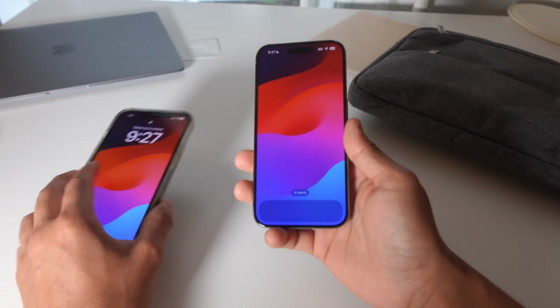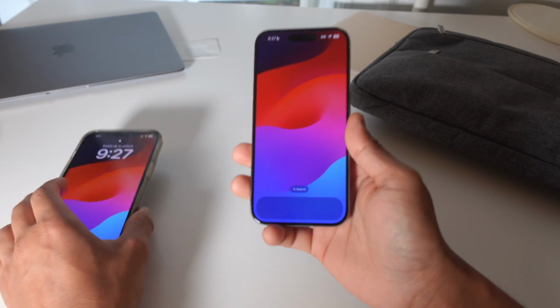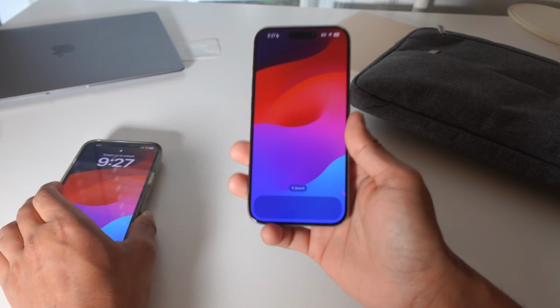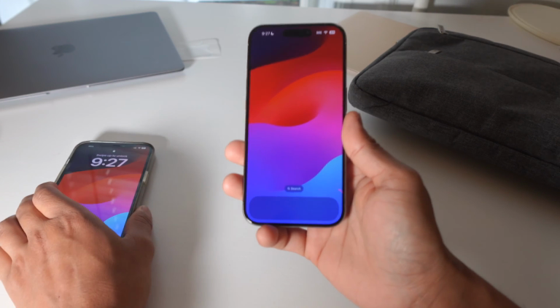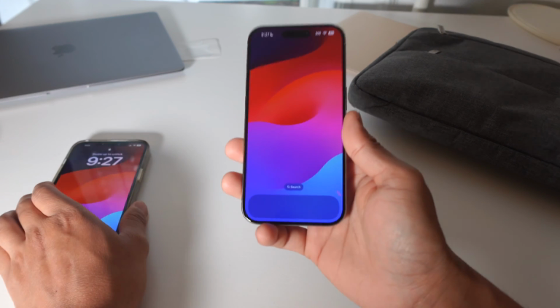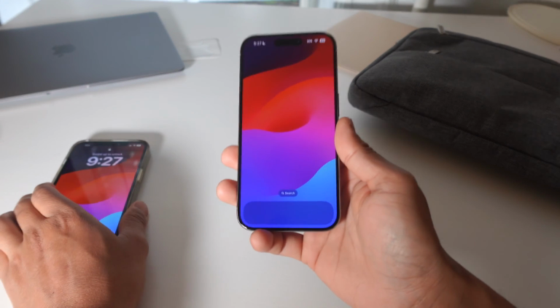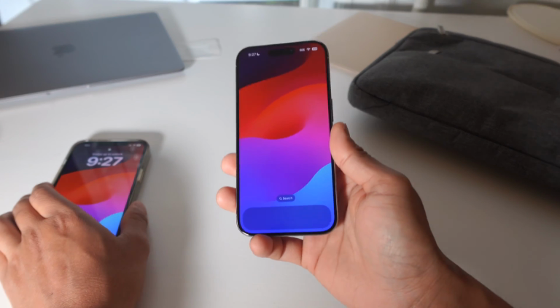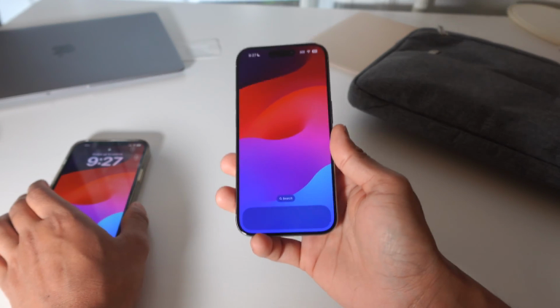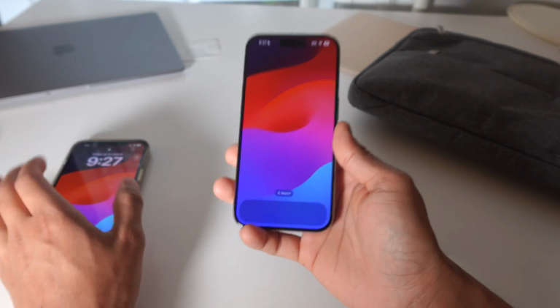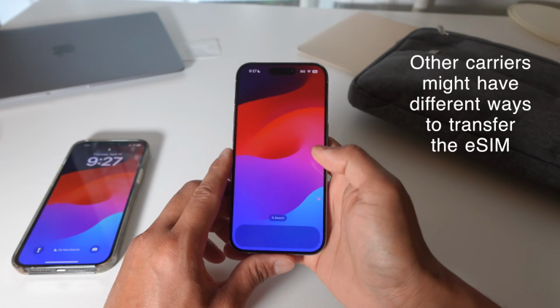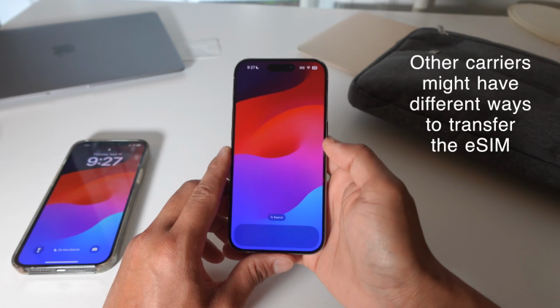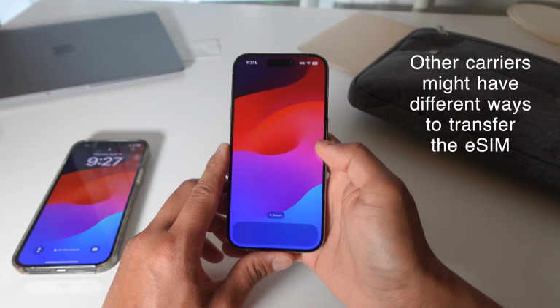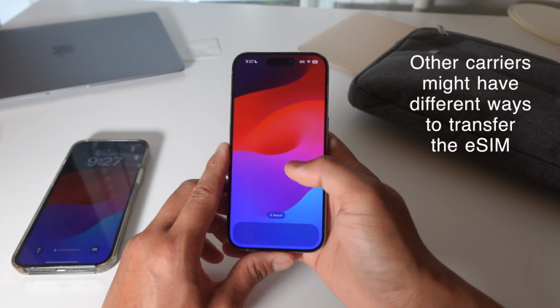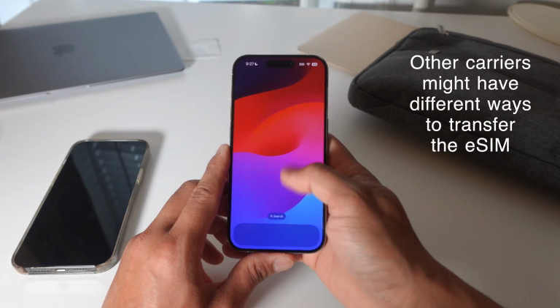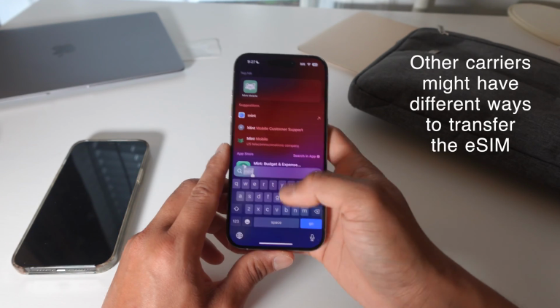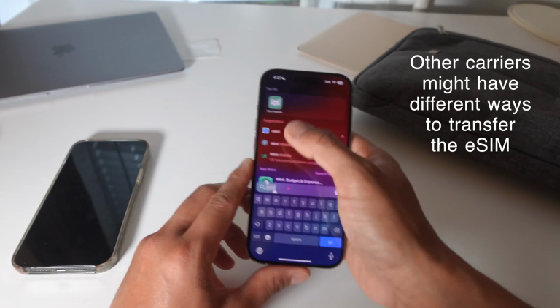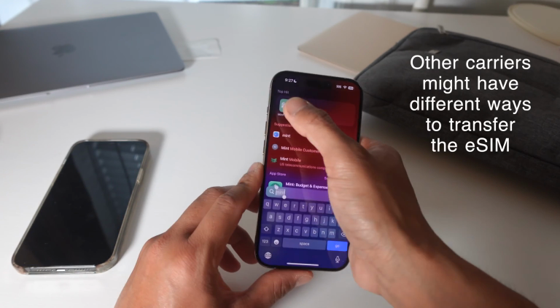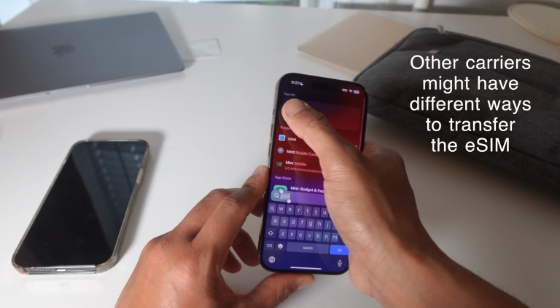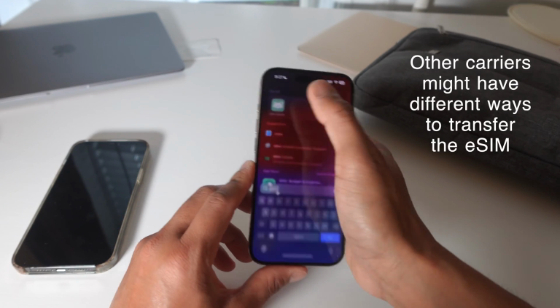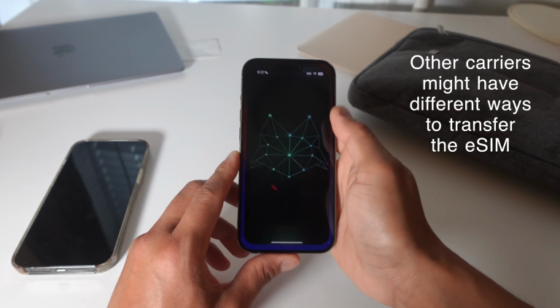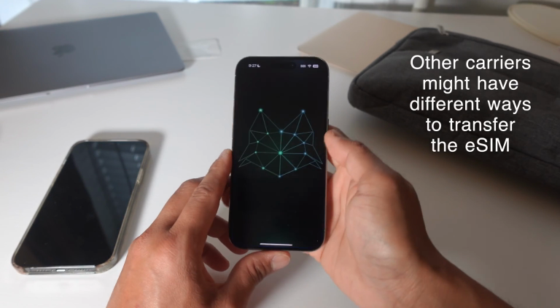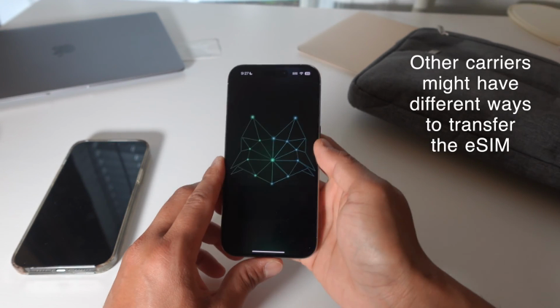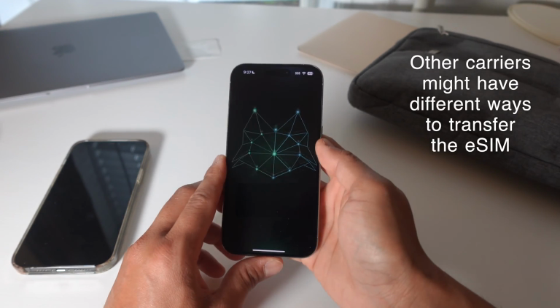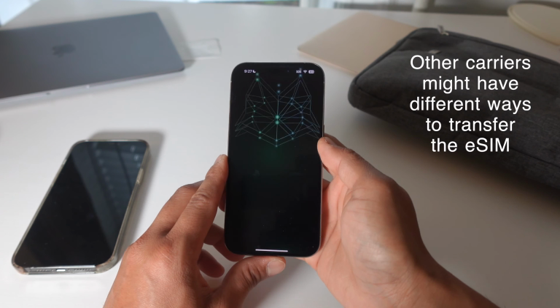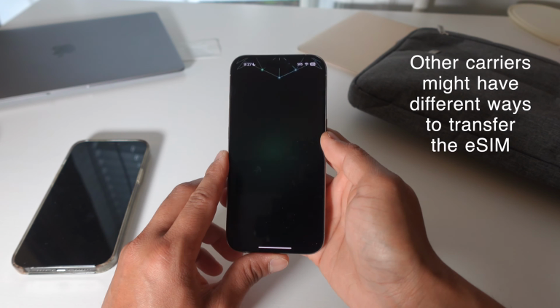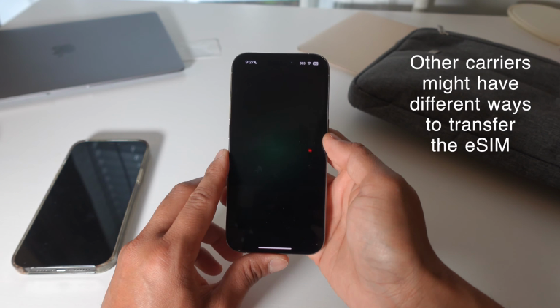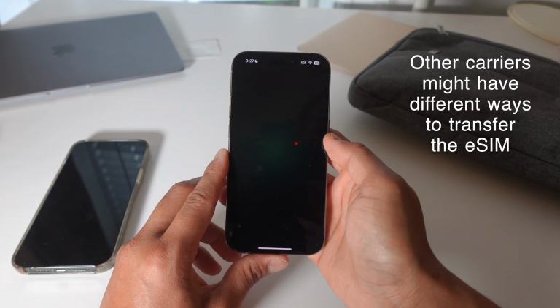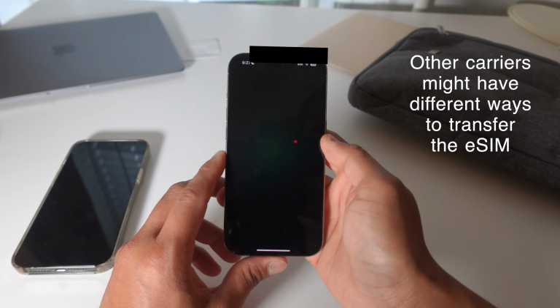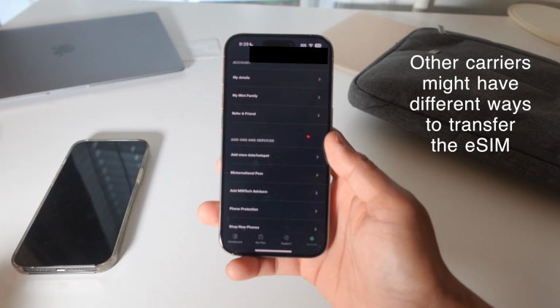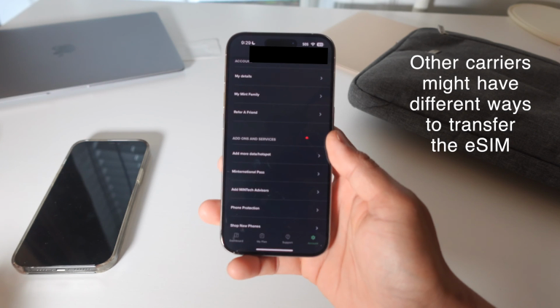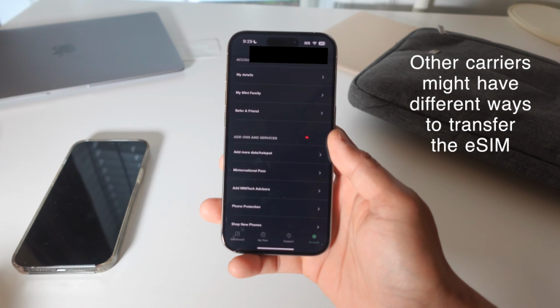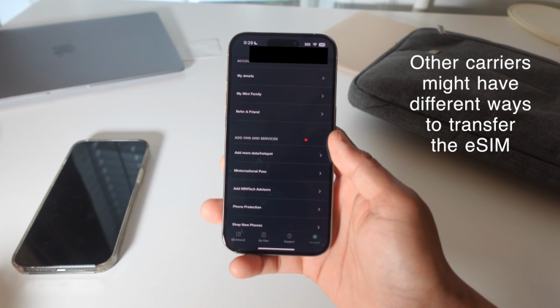I just upgraded to the iPhone 15 Pro. It depends on your carrier, but I have Mint Mobile and Mint Mobile makes it super easy.